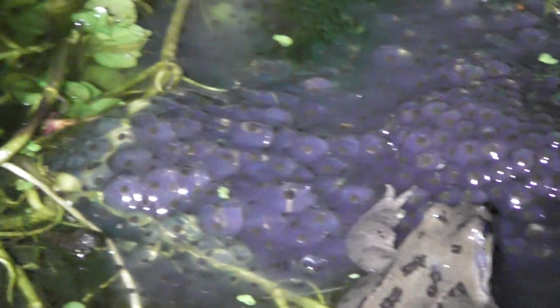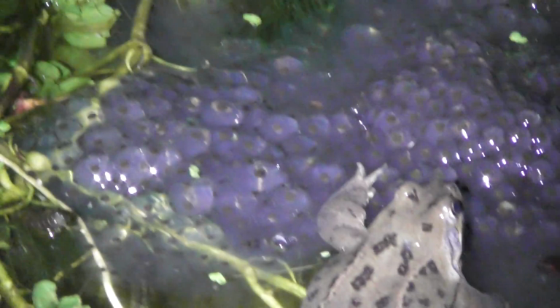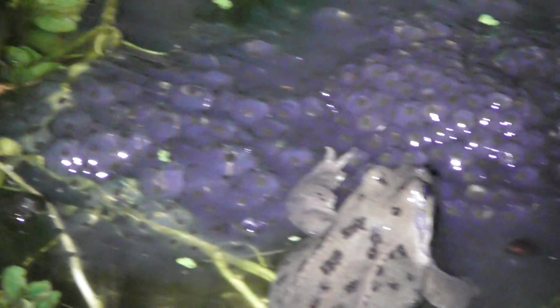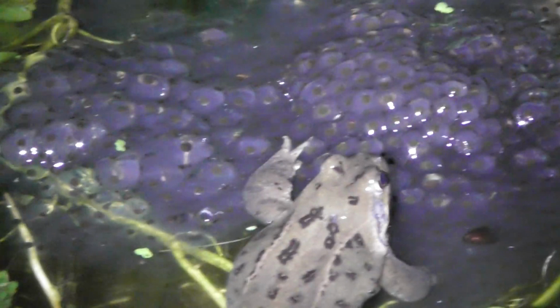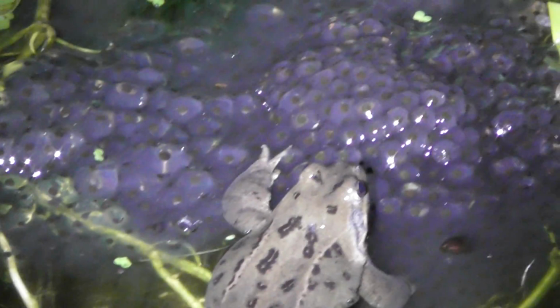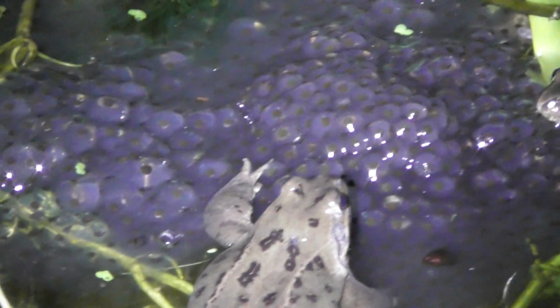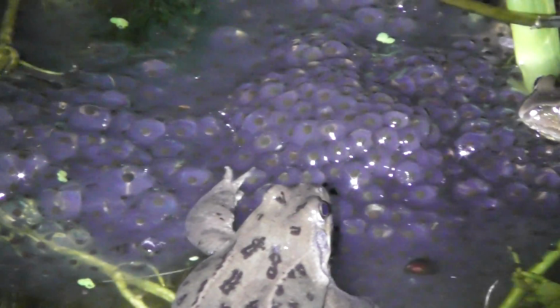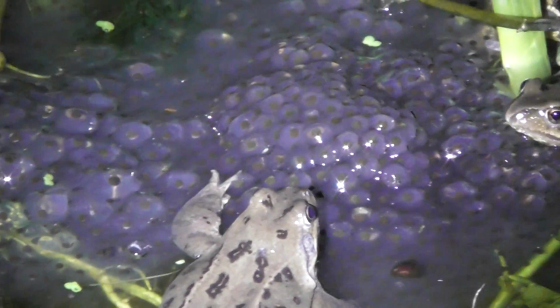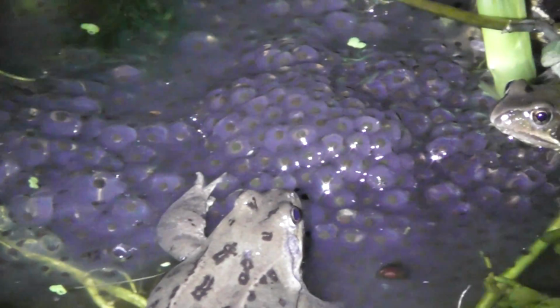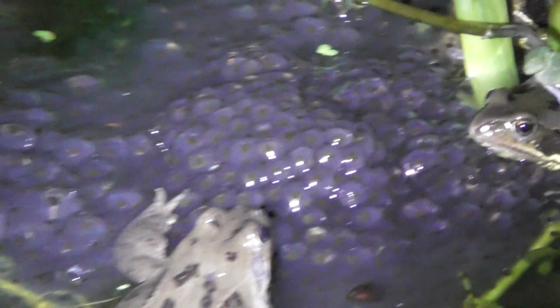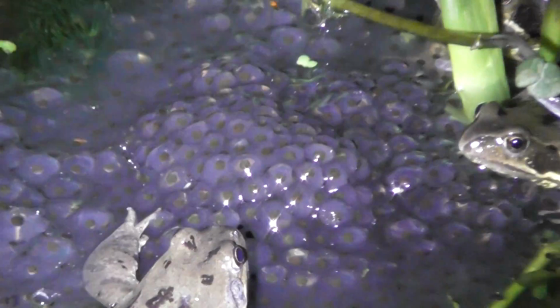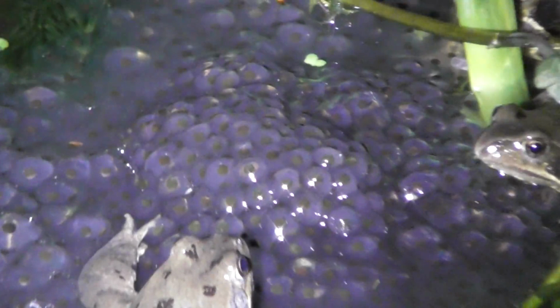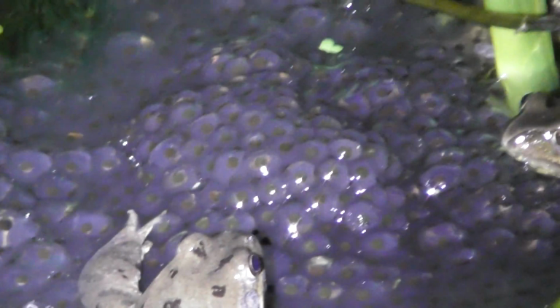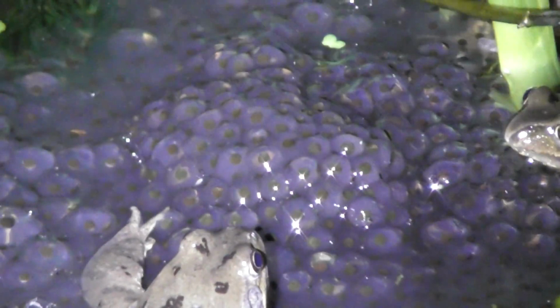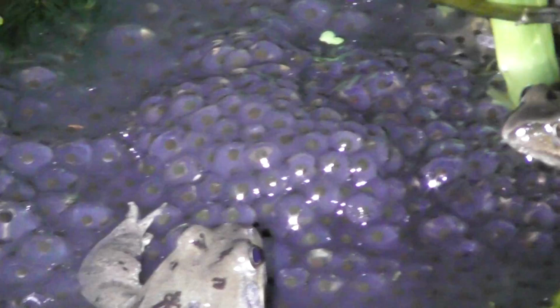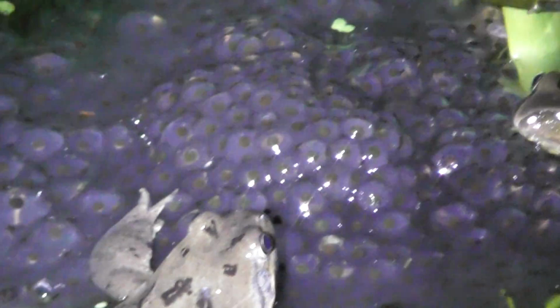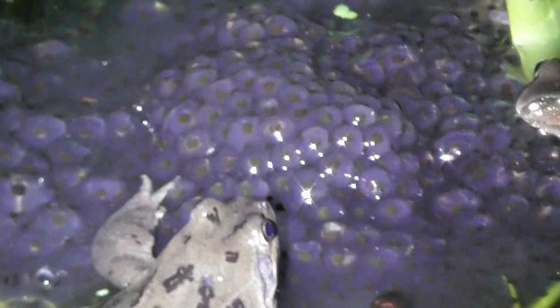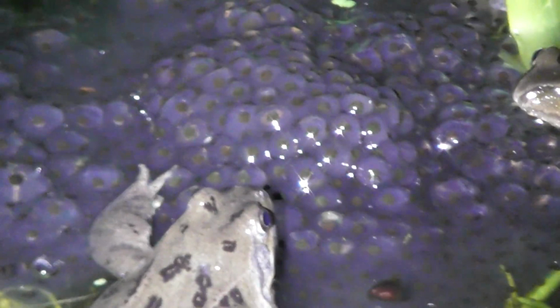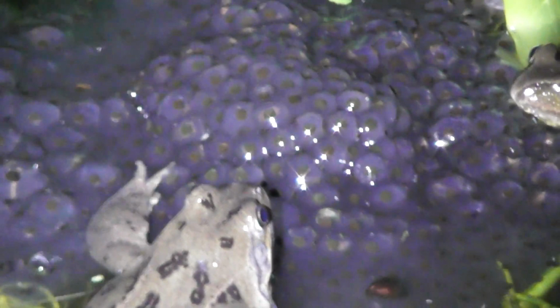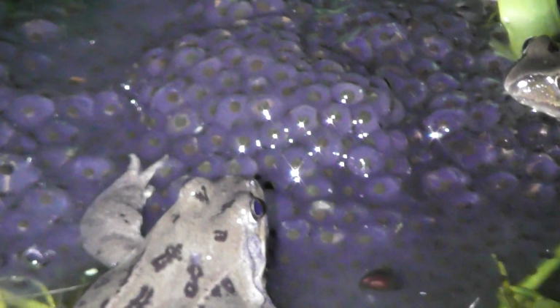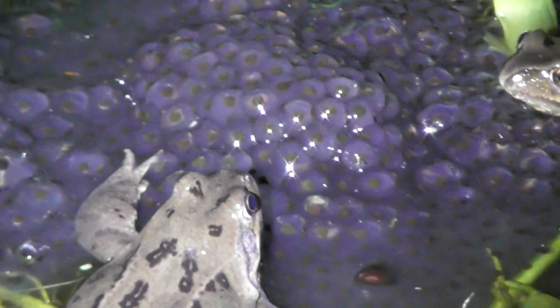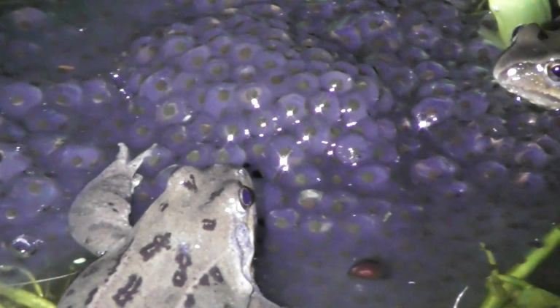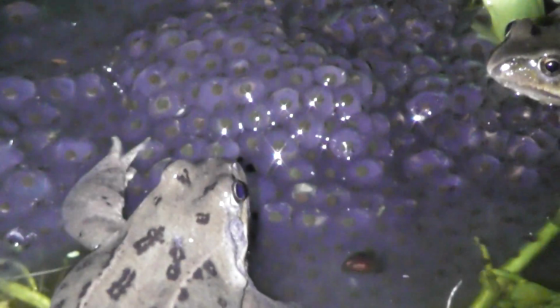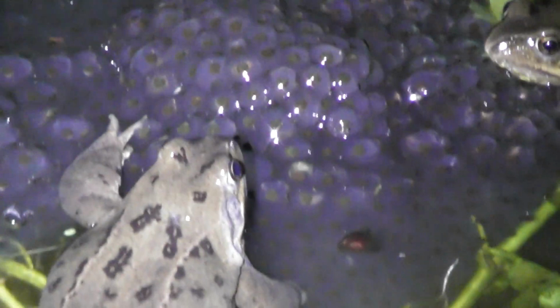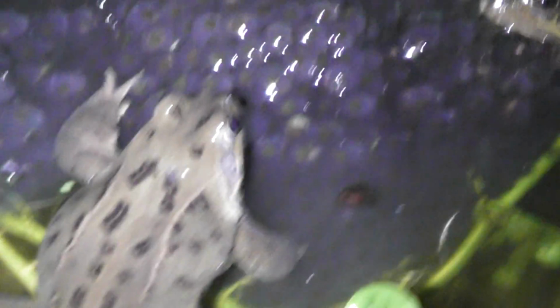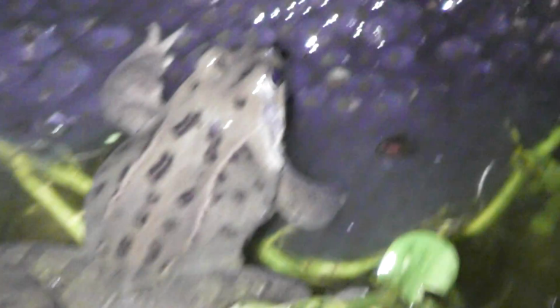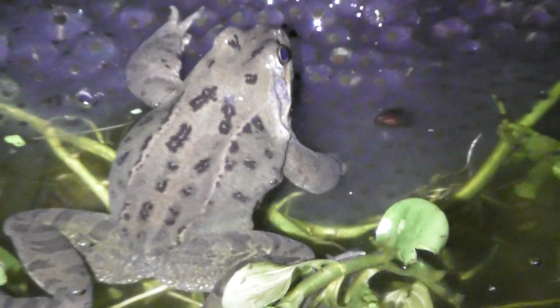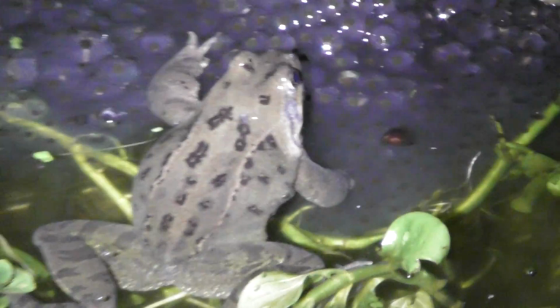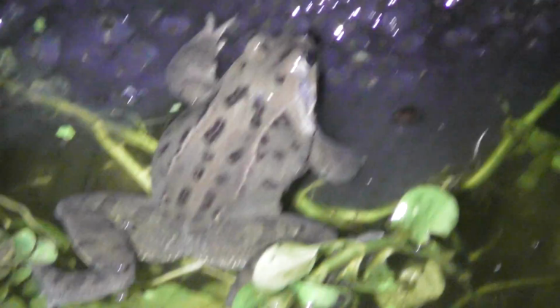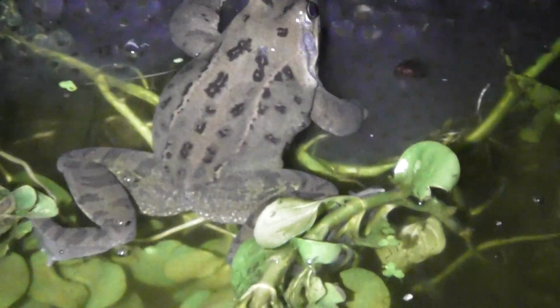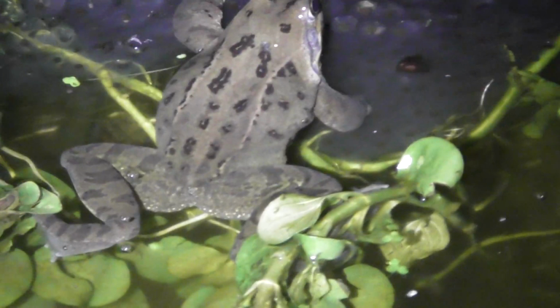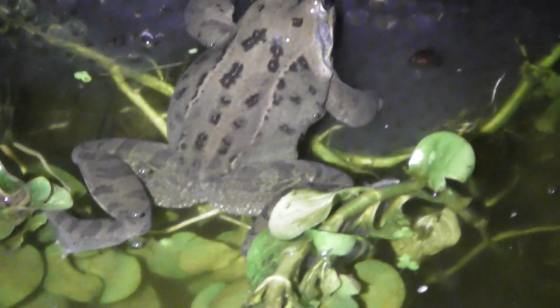That's what frog spawn looks like at night. It looks purple with black dots when you shine light on it, when it's pitch black.